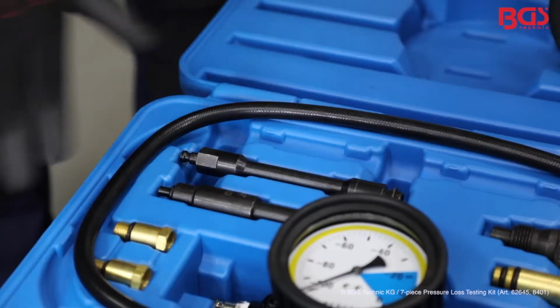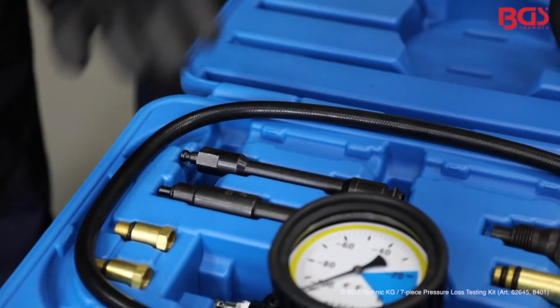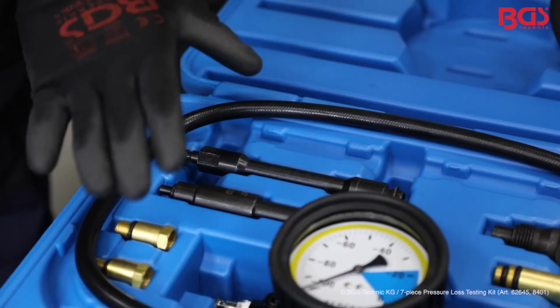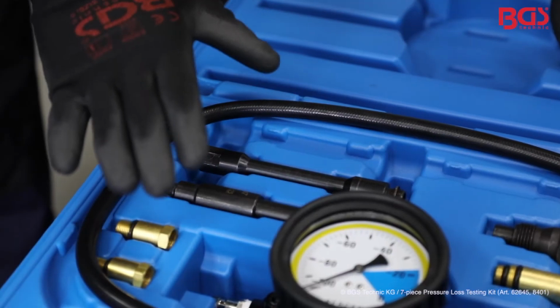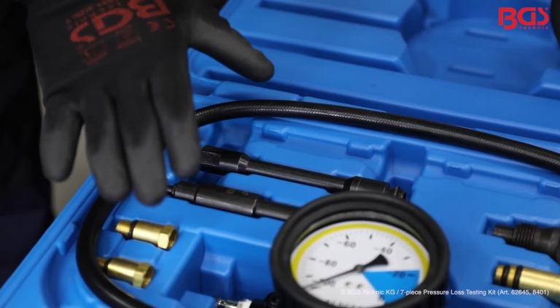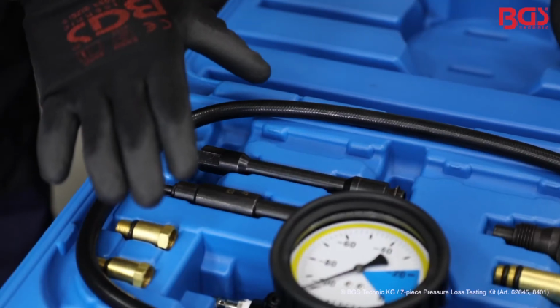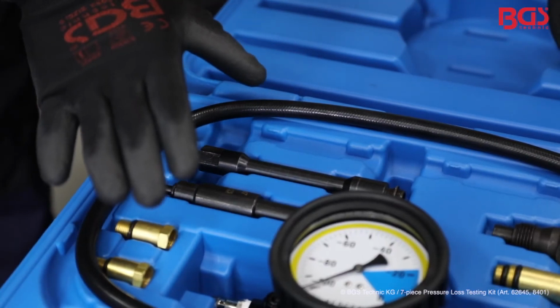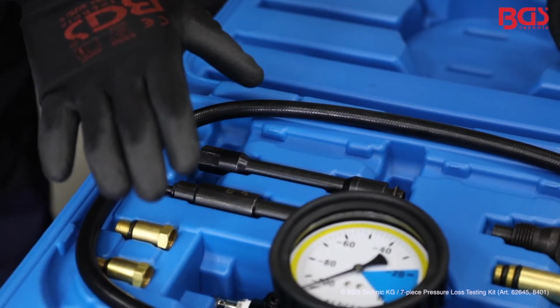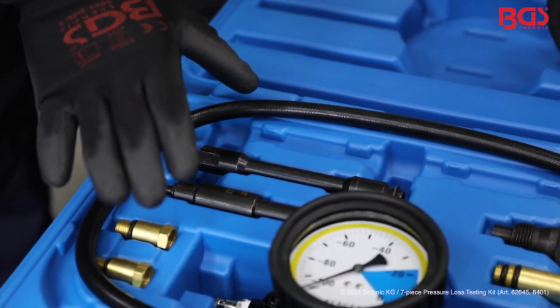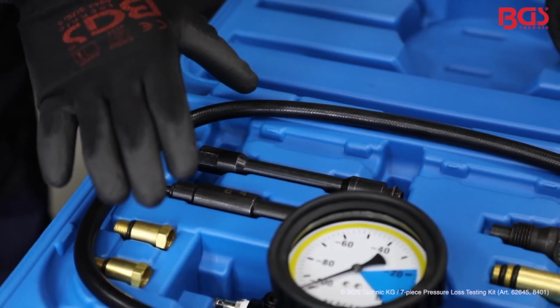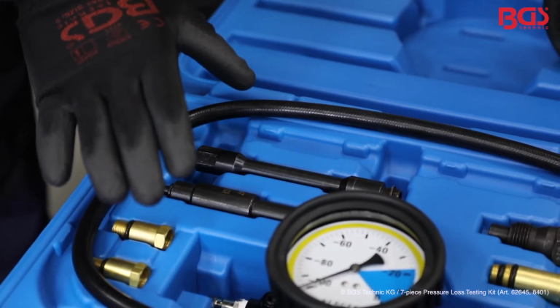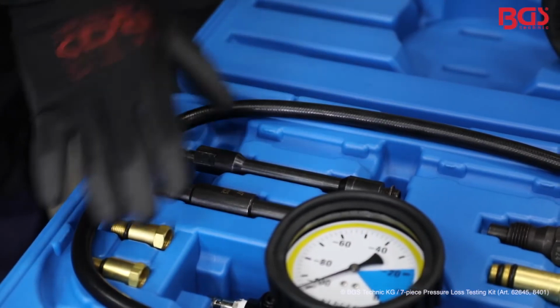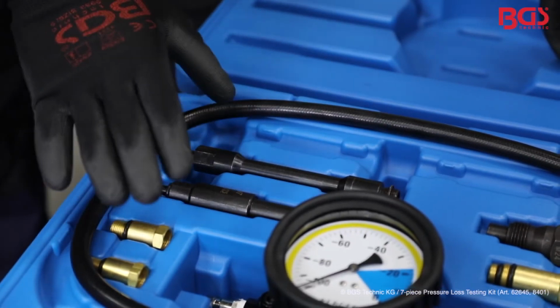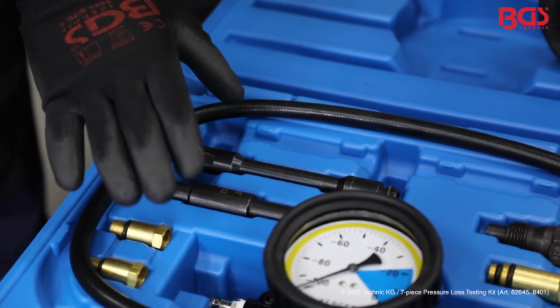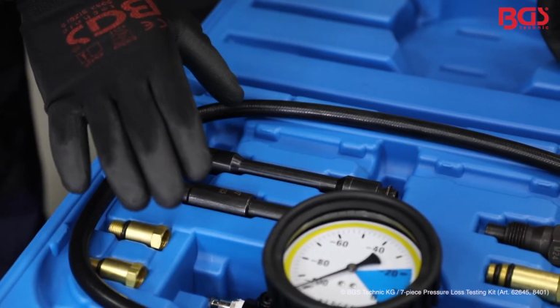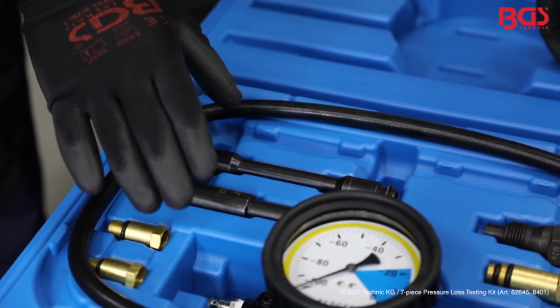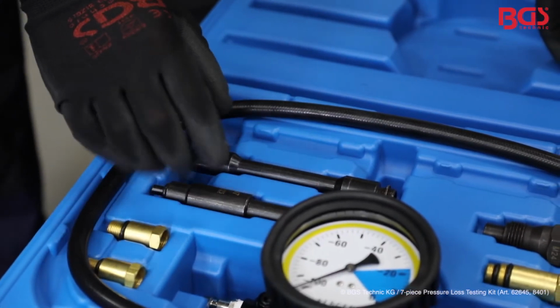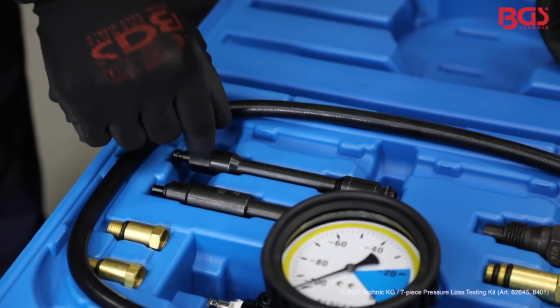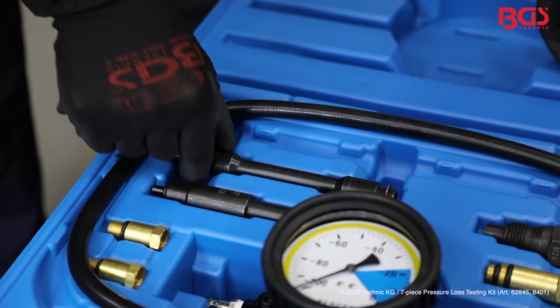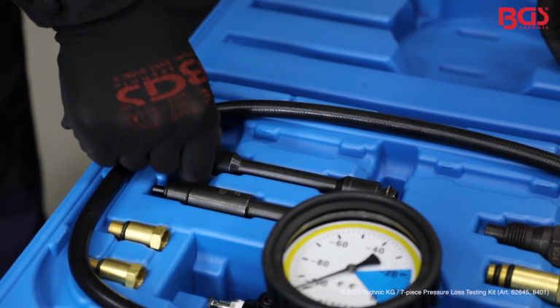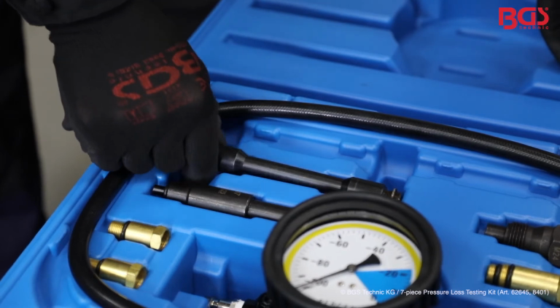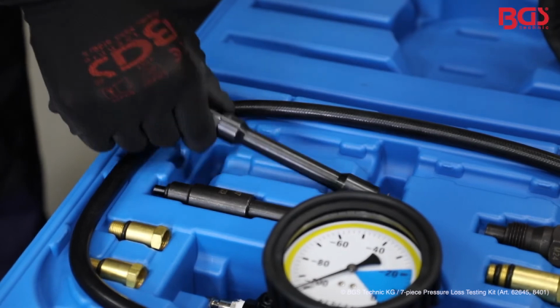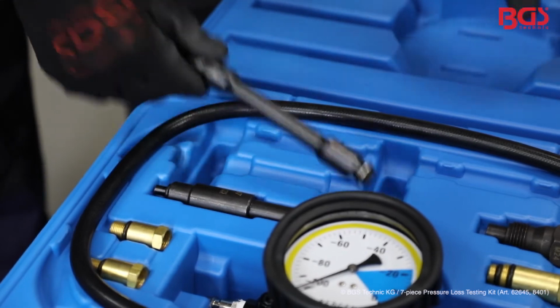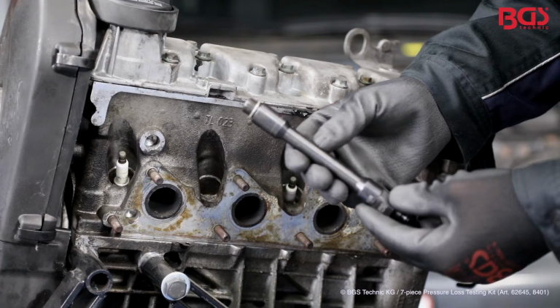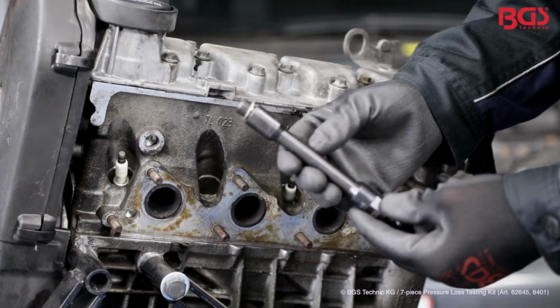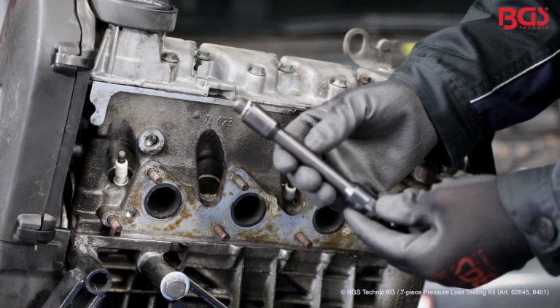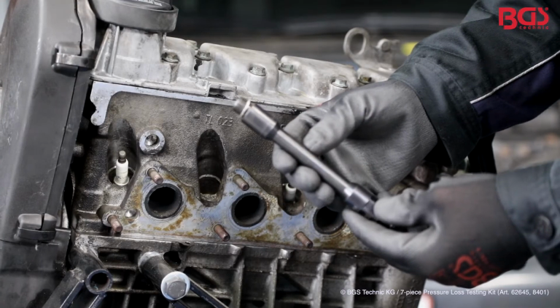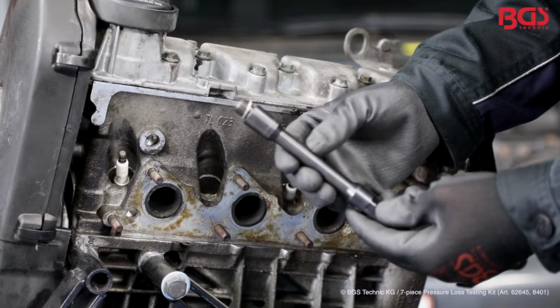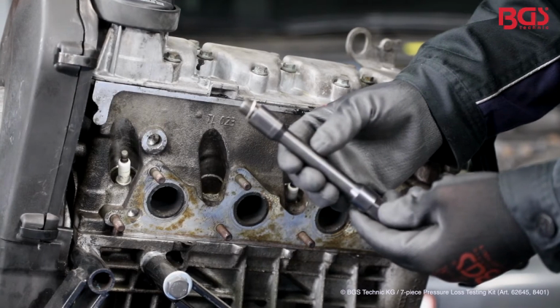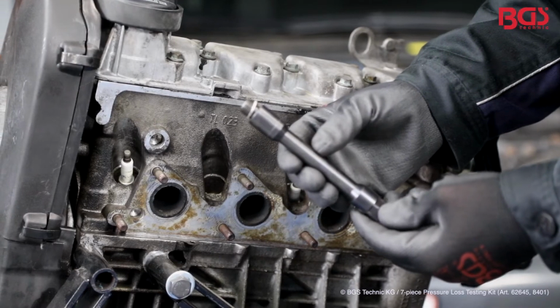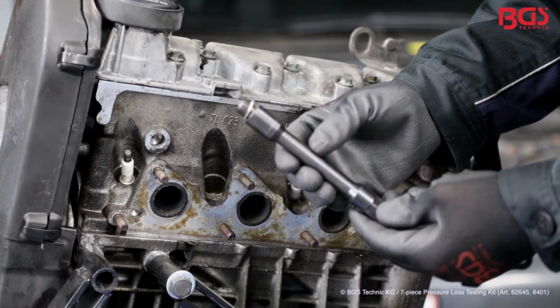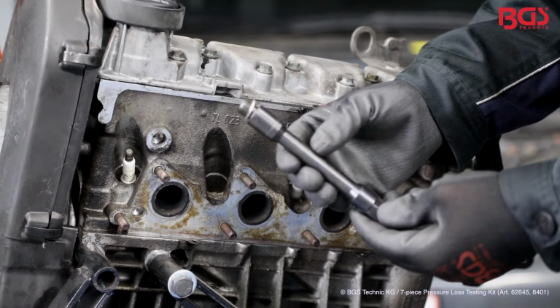Take out the appropriate adapter from the set — in our case the M14 — and put the adapter on the spark plug thread.